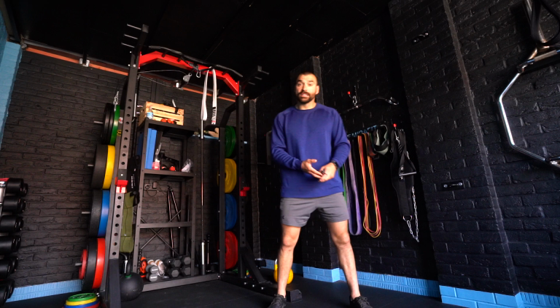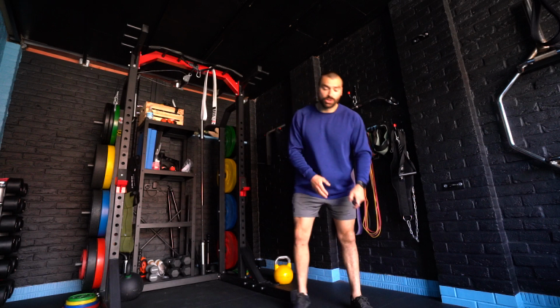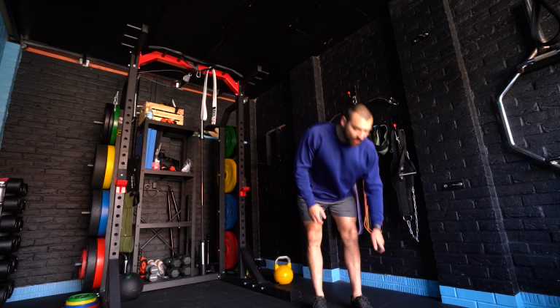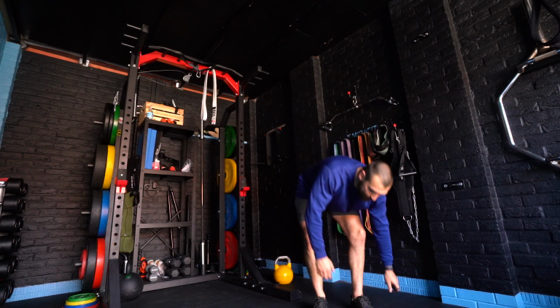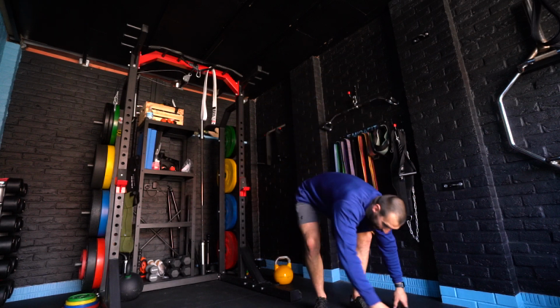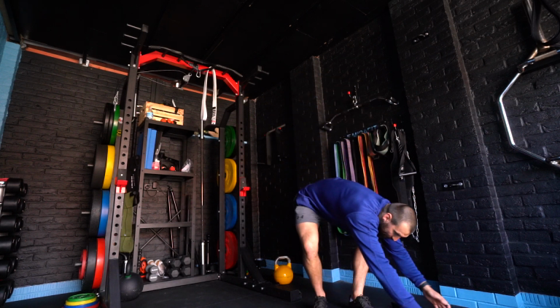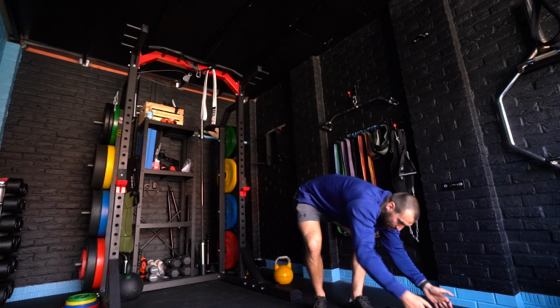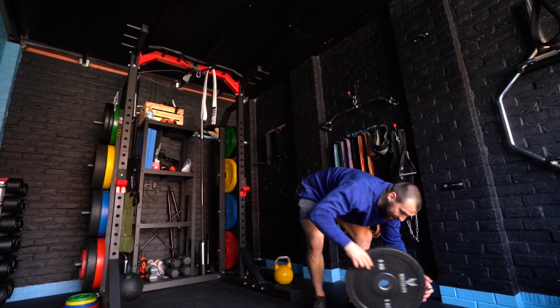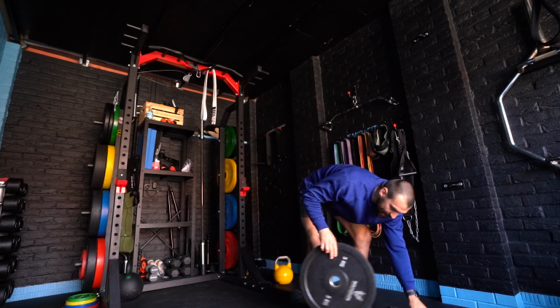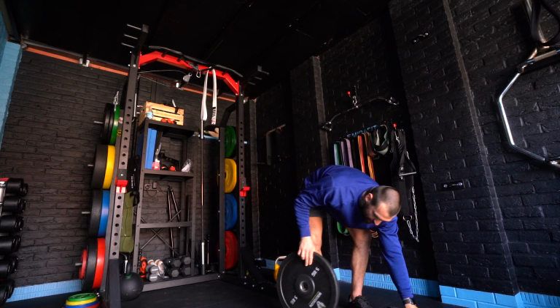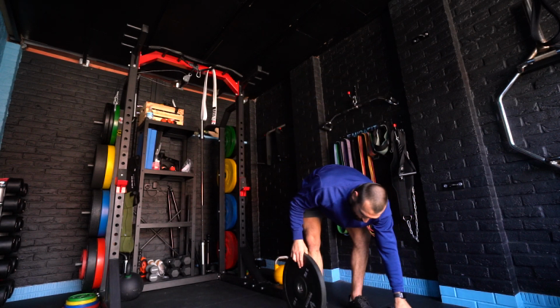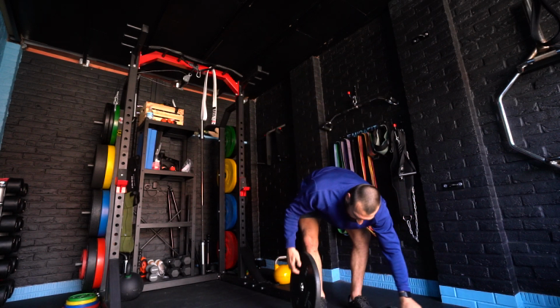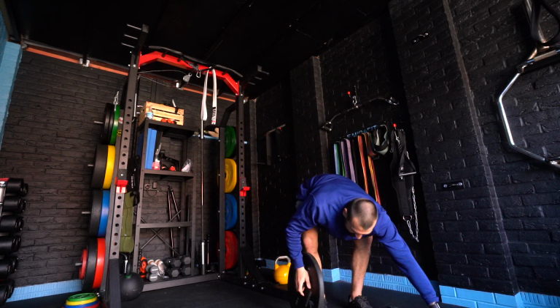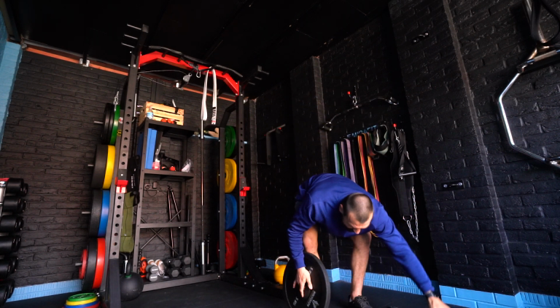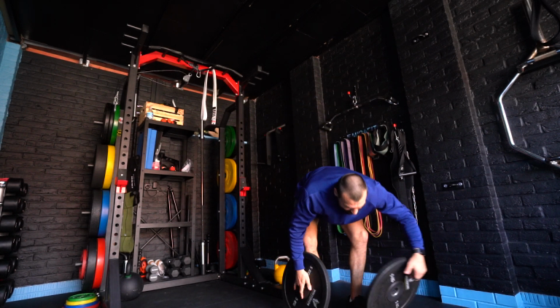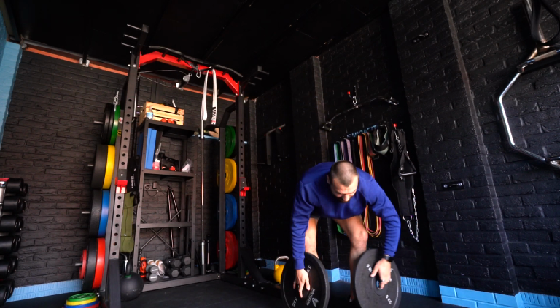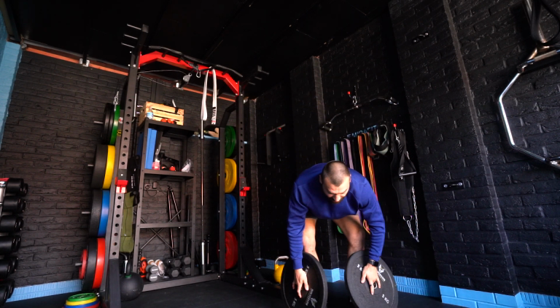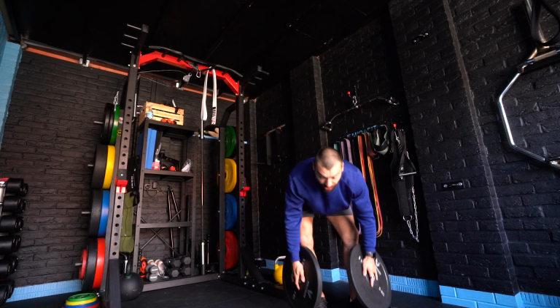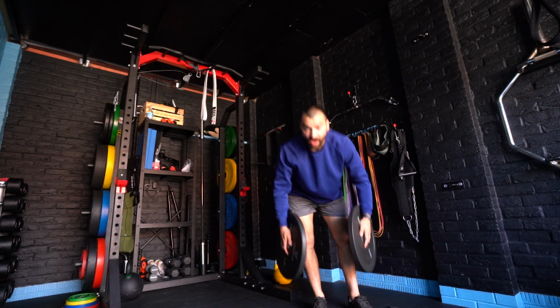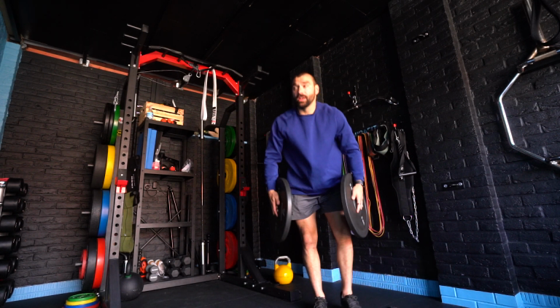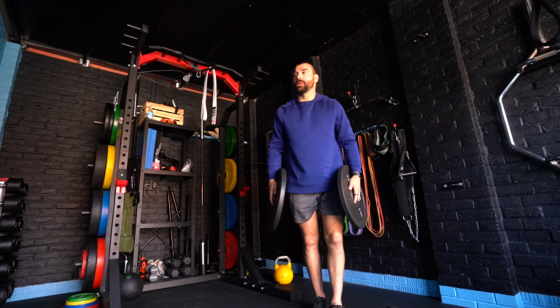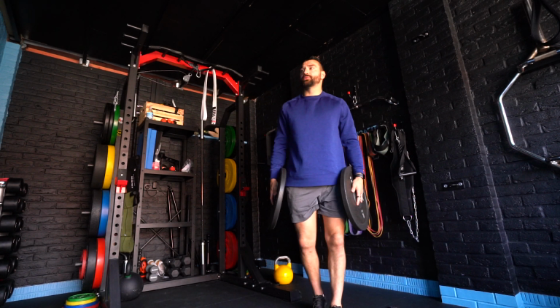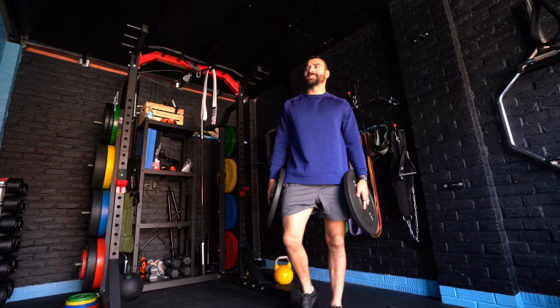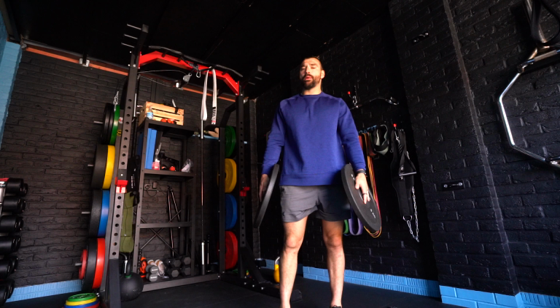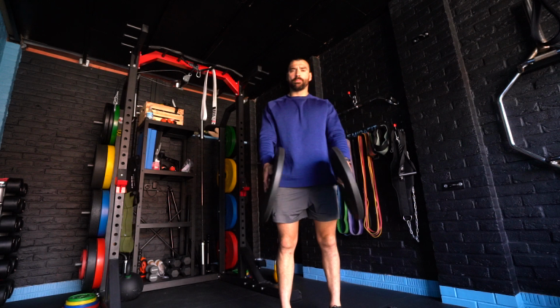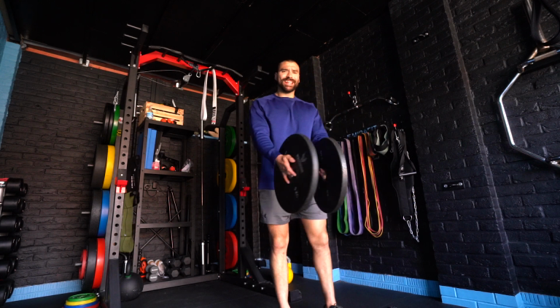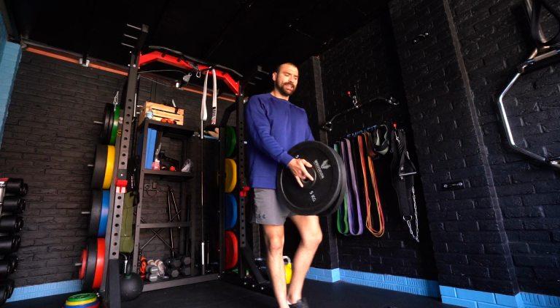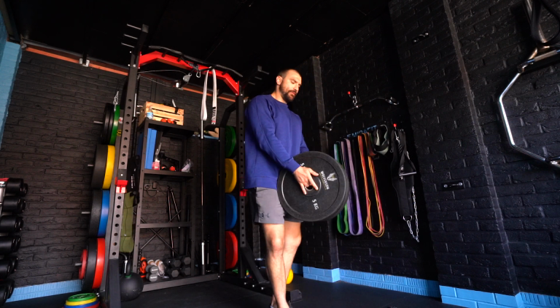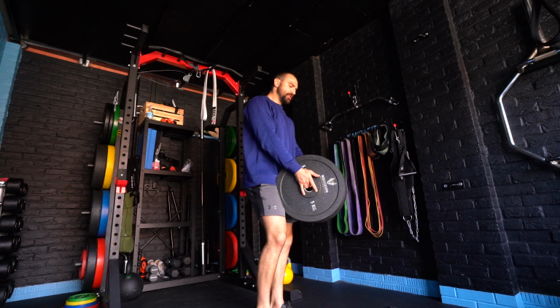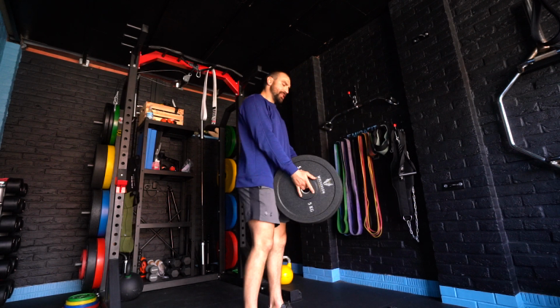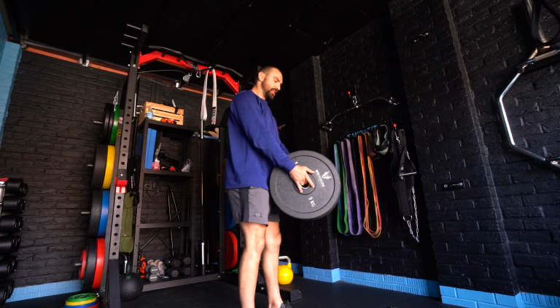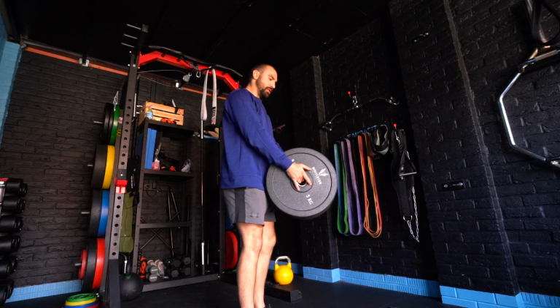Guys, this is what's called a back wing. We're going to take two plates — I've got two five kilo plates — and we're going to start with them presented in front of us like so.